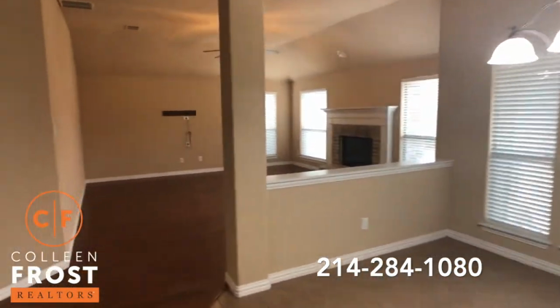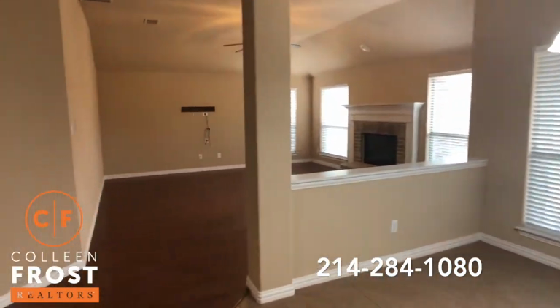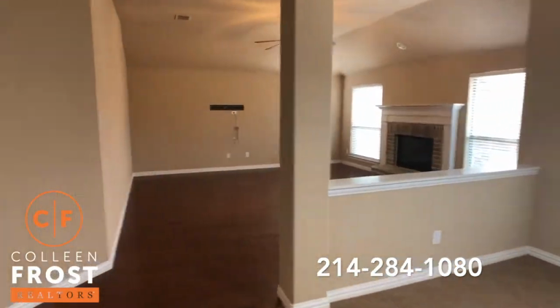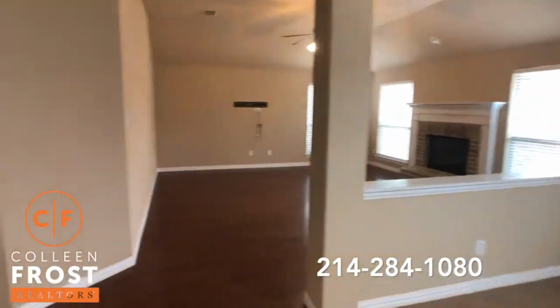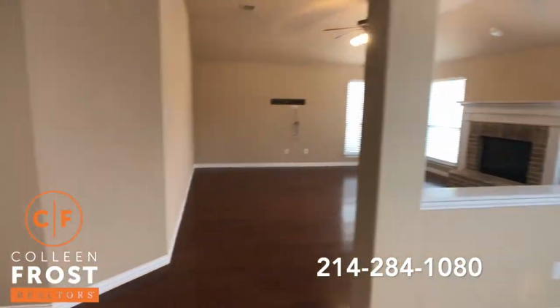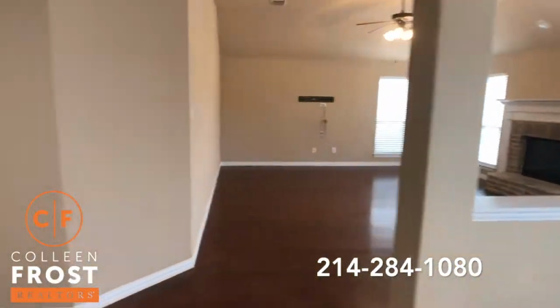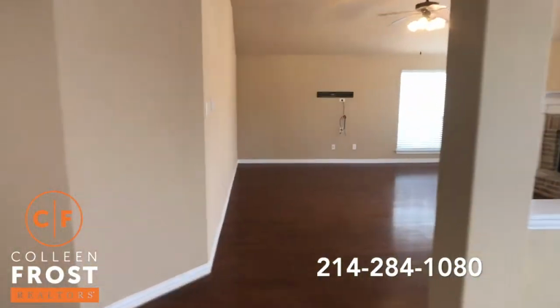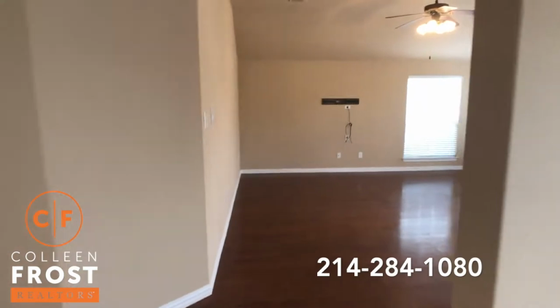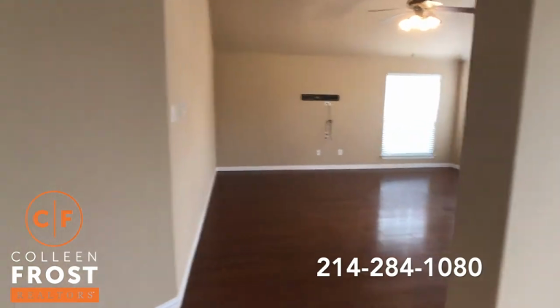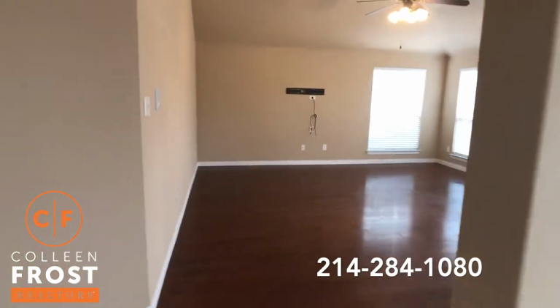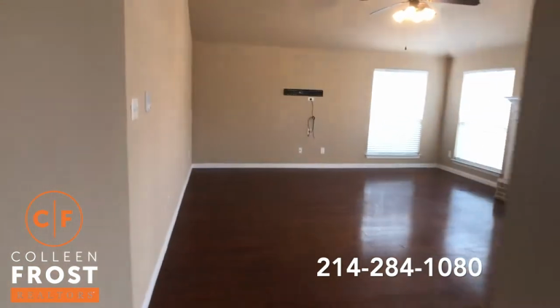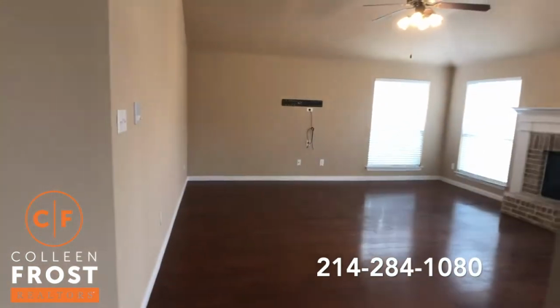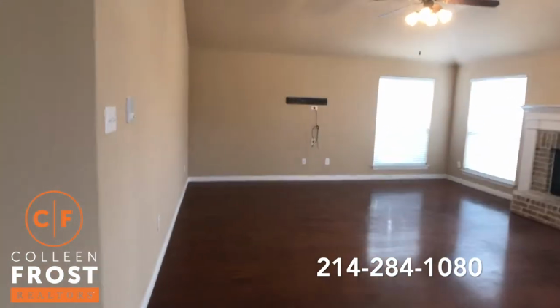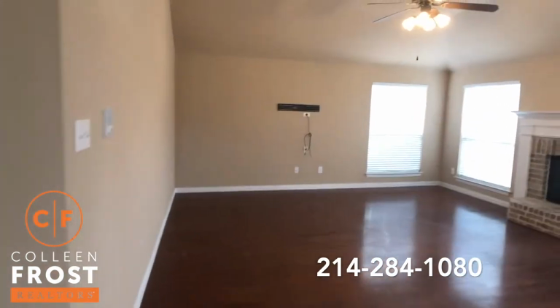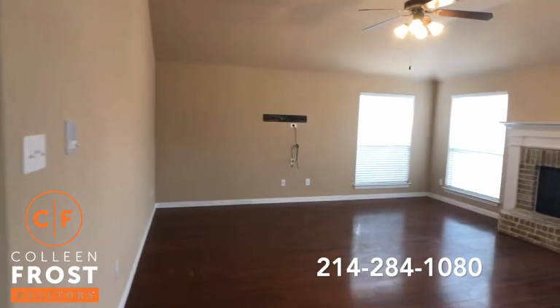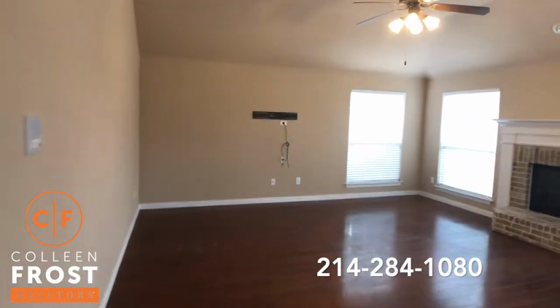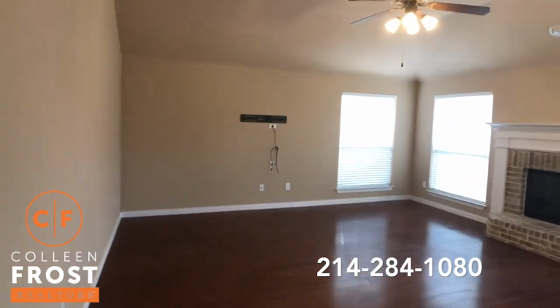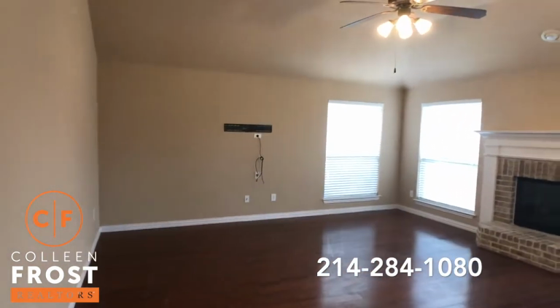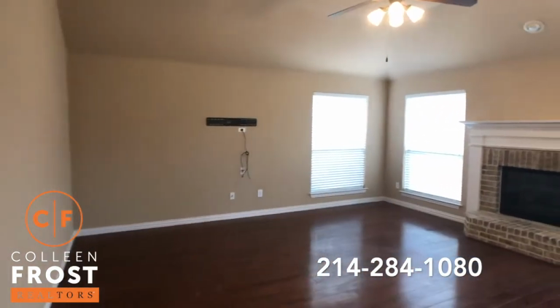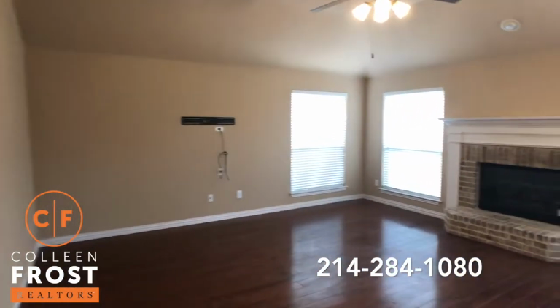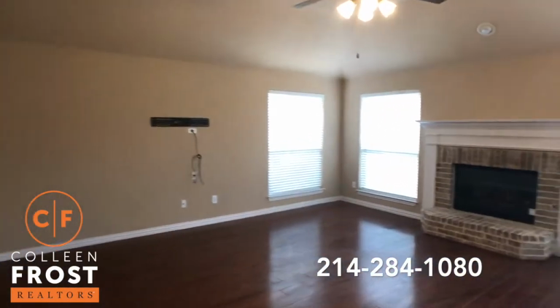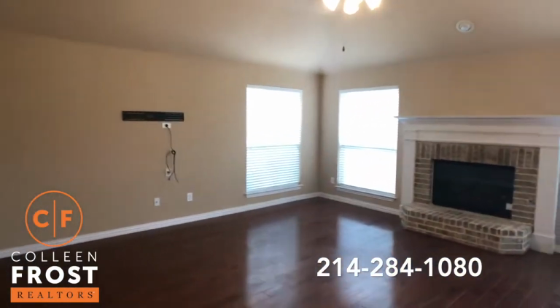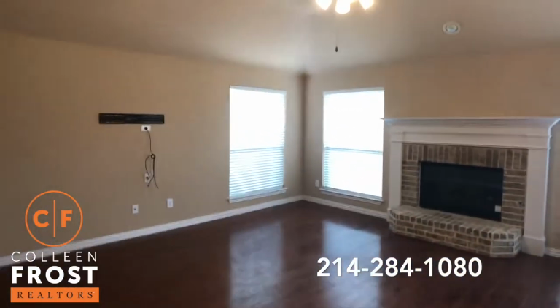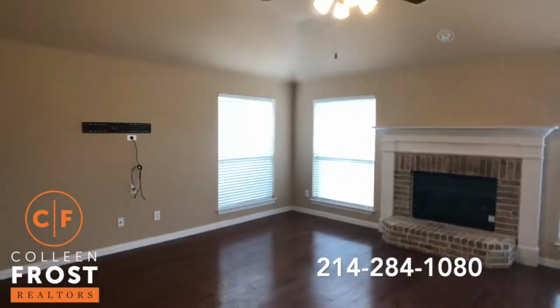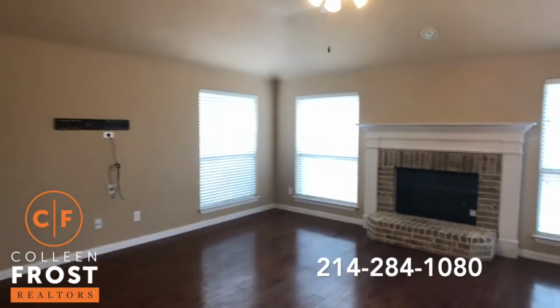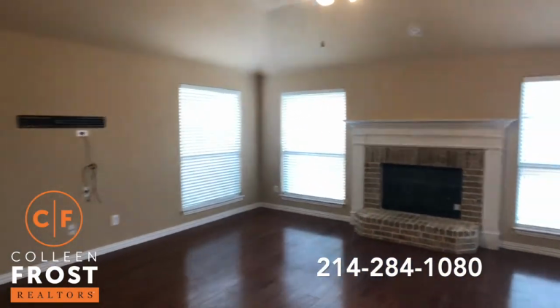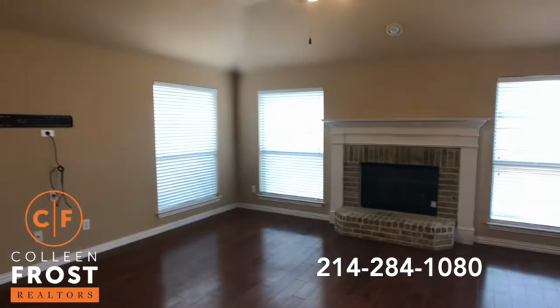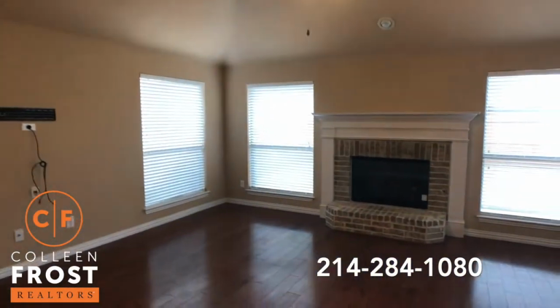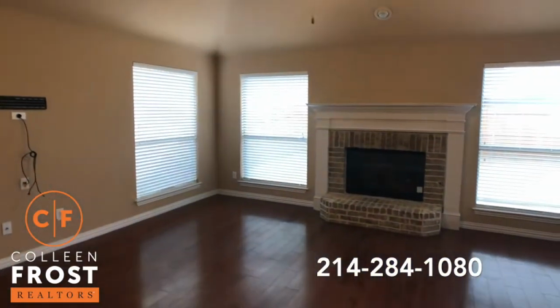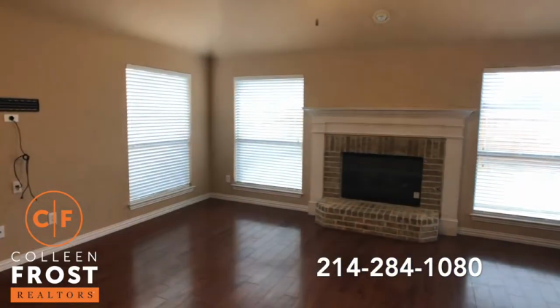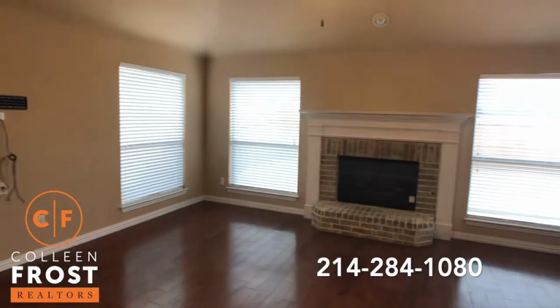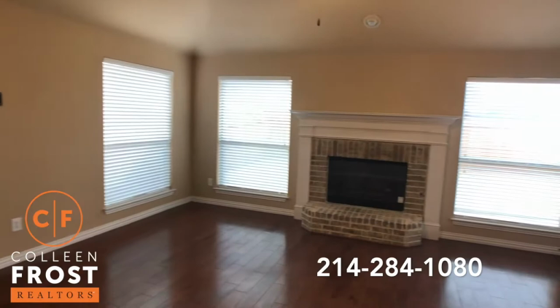The hardwood floors come into the family room and there's a great brick hearth fireplace.